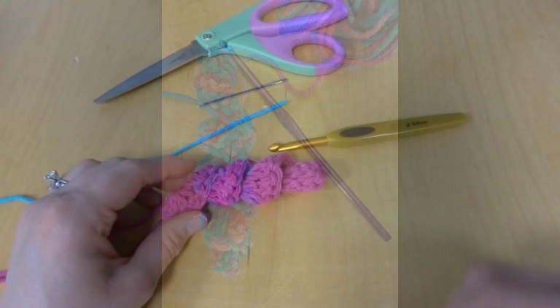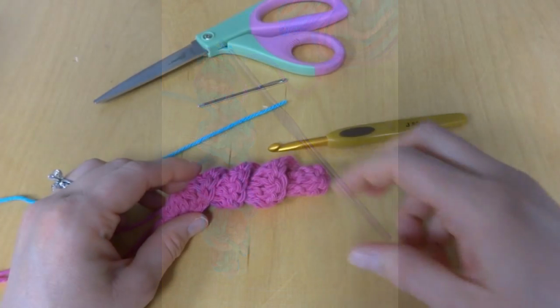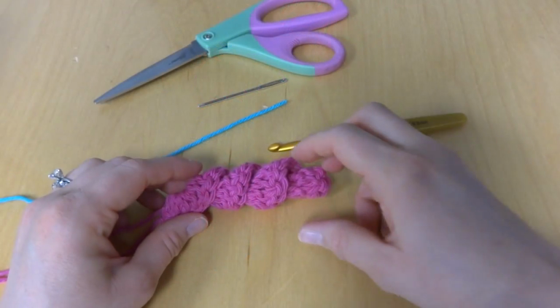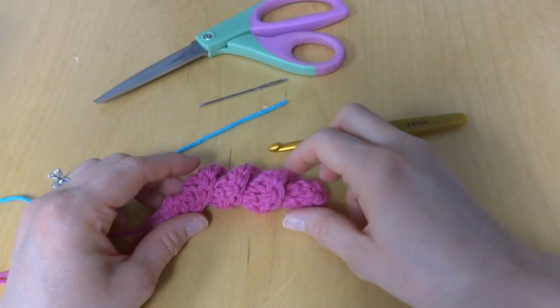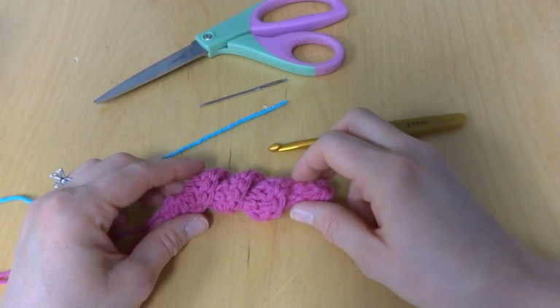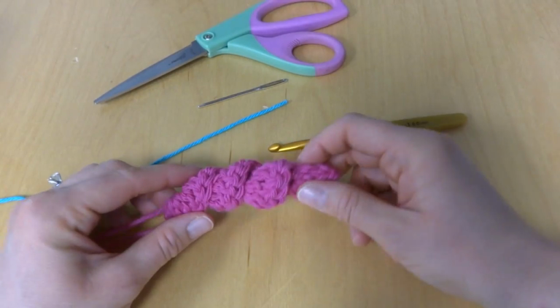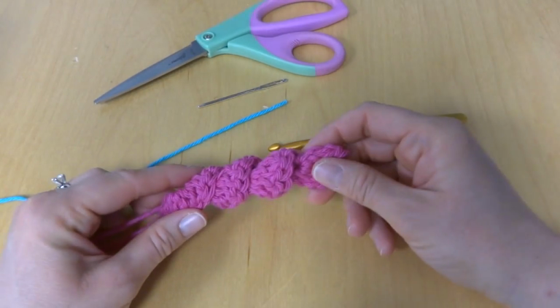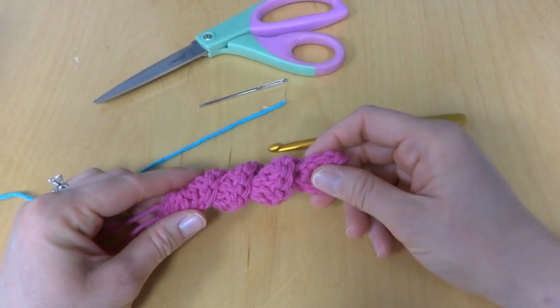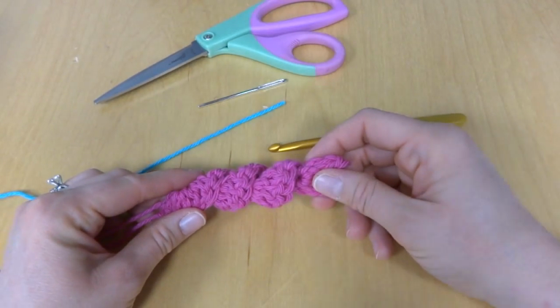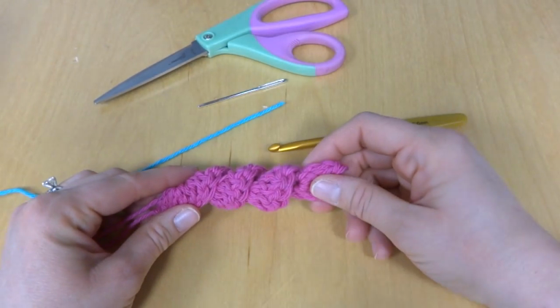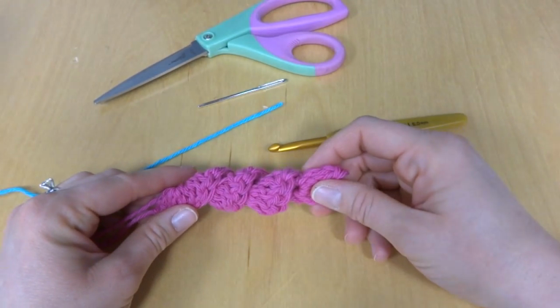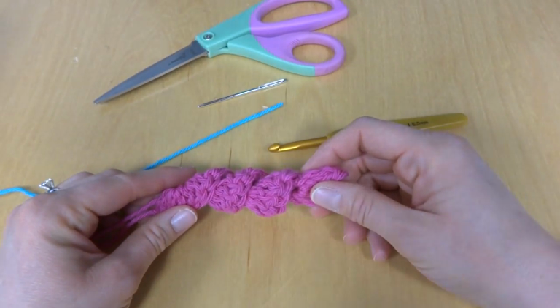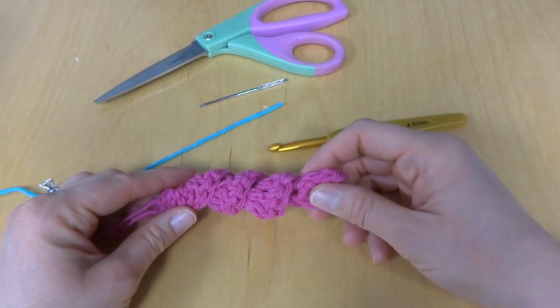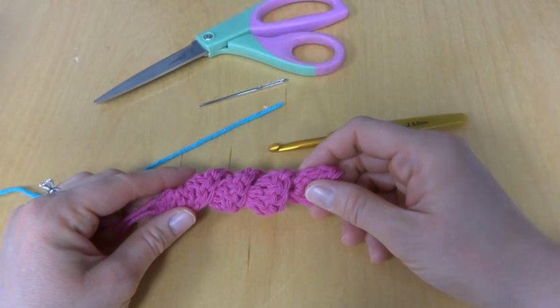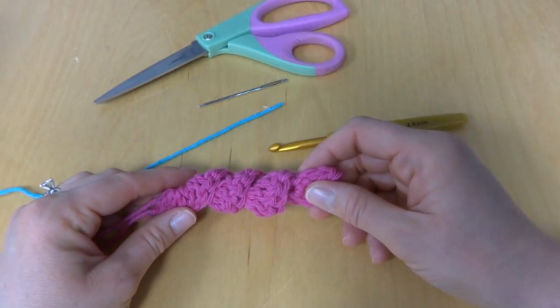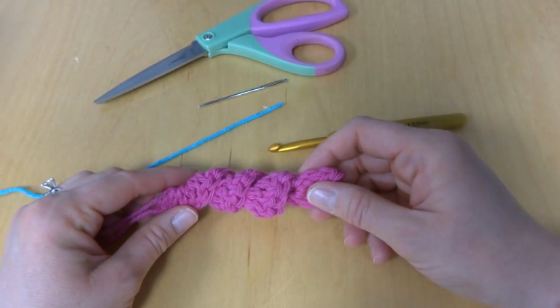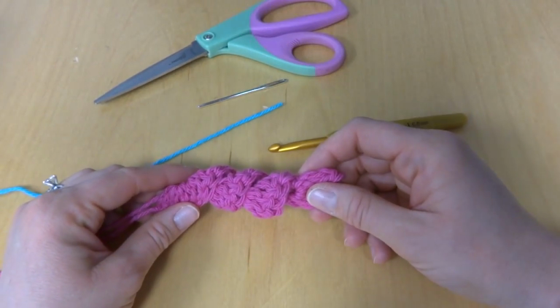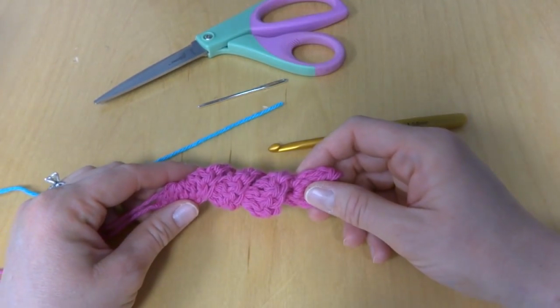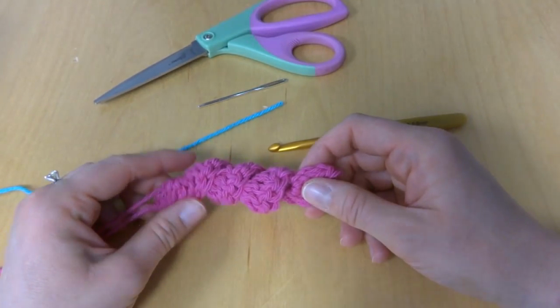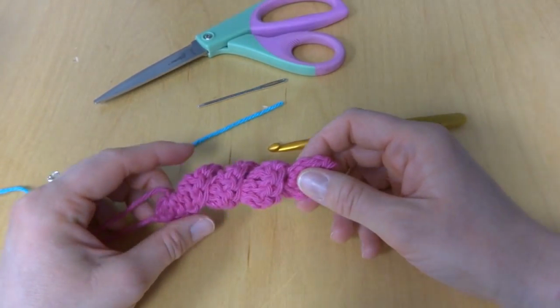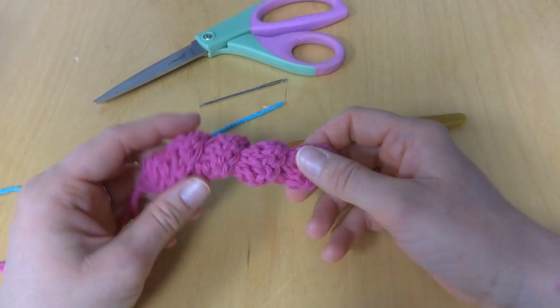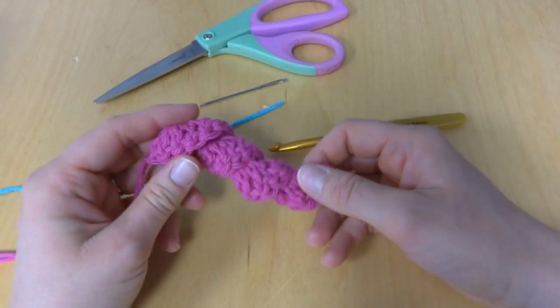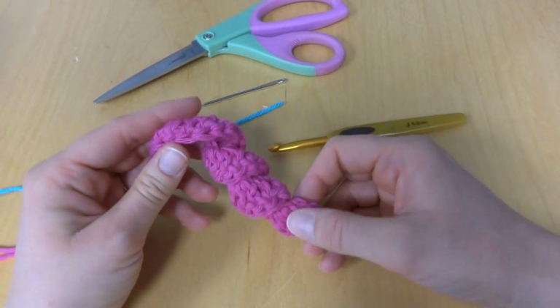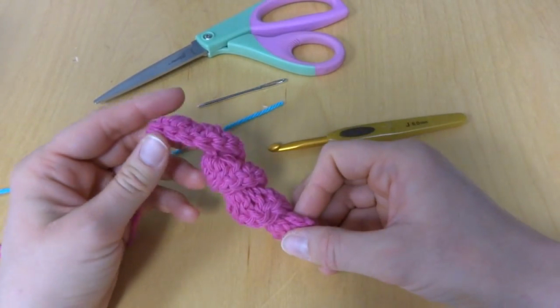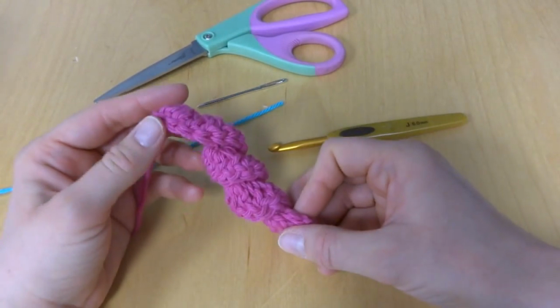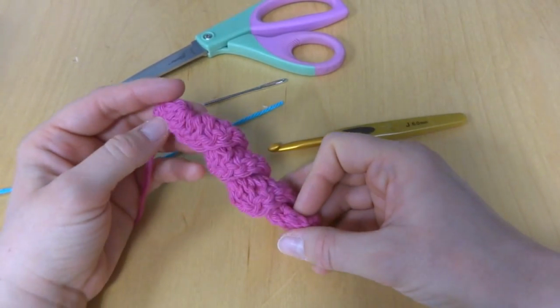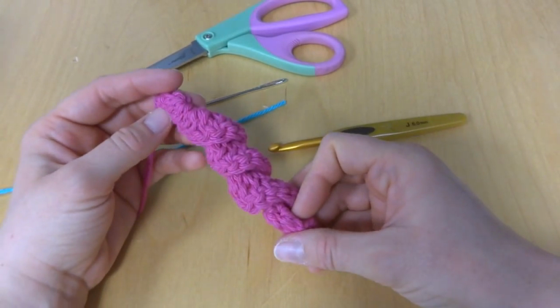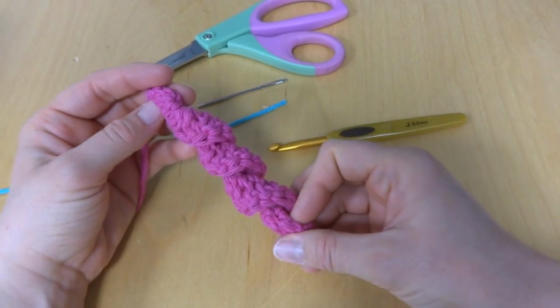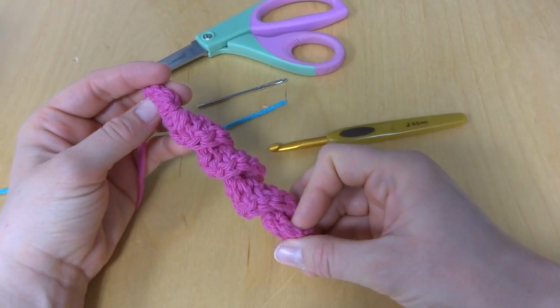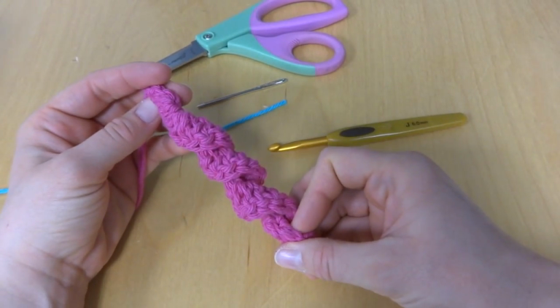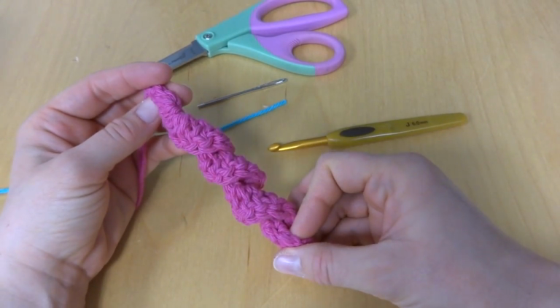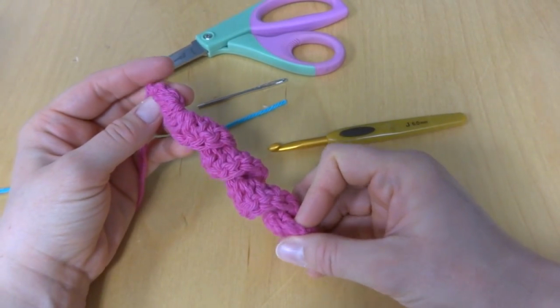Hi everyone, it's Jennifer from Fiber Flux. In this video I will show you how to crochet a curly Q.